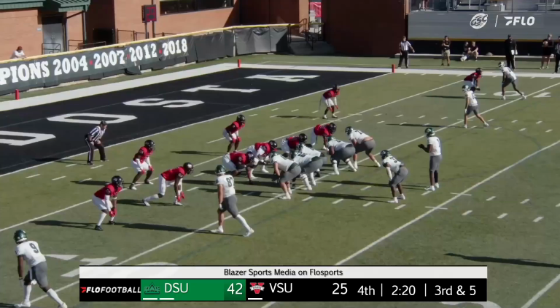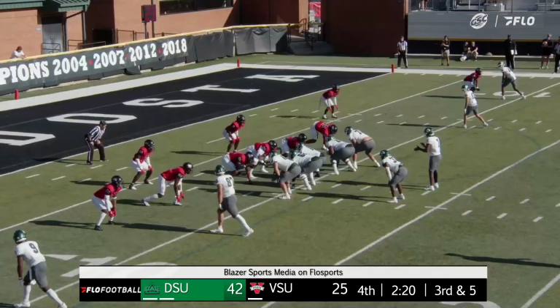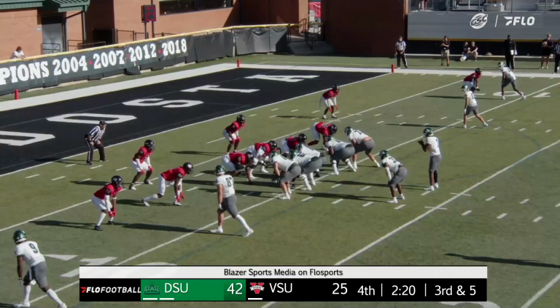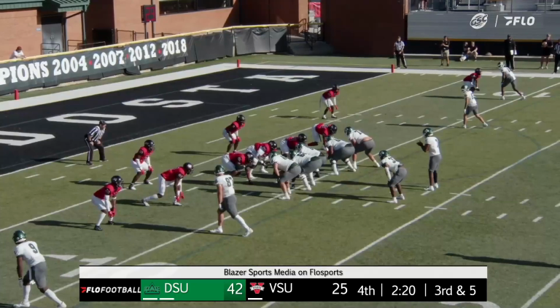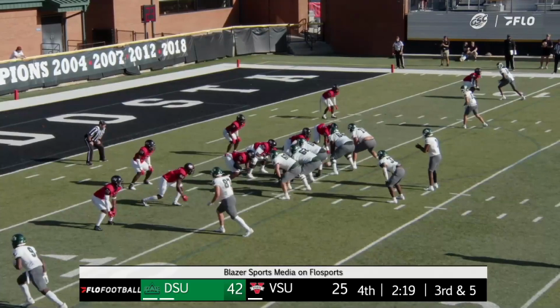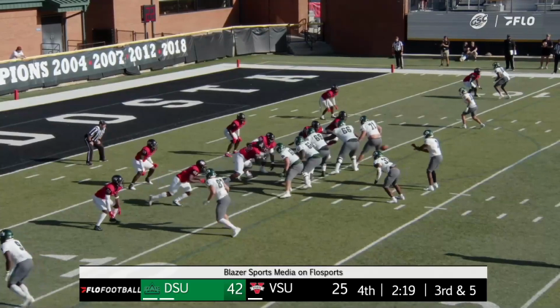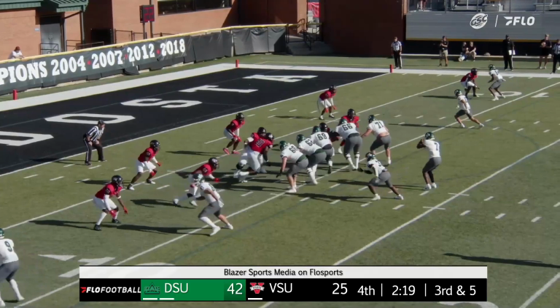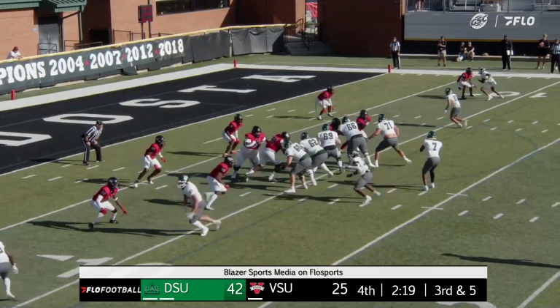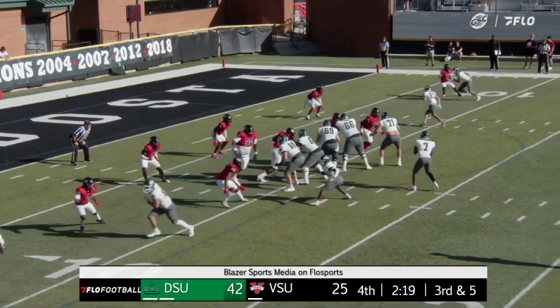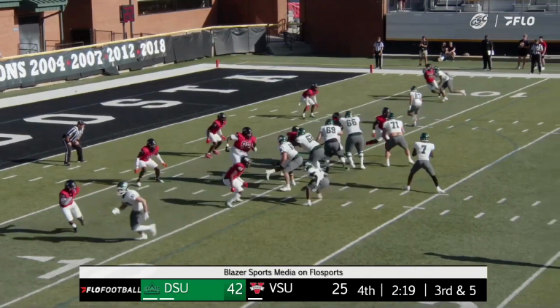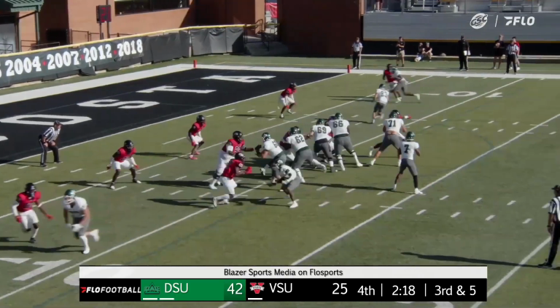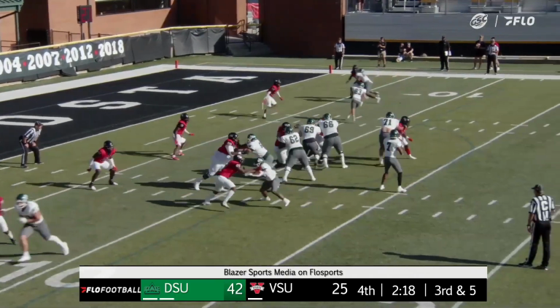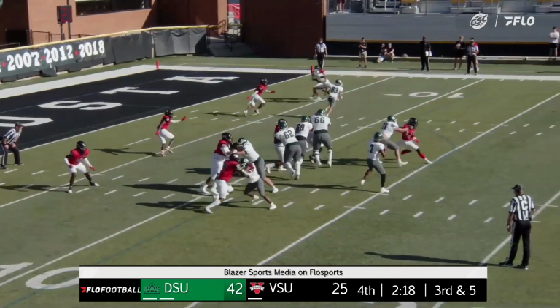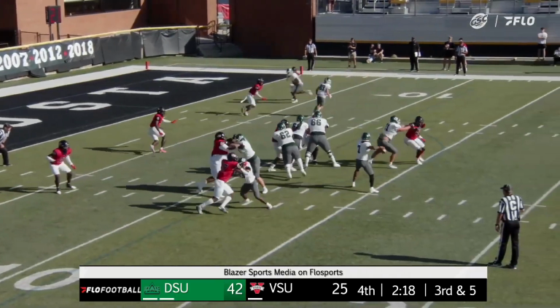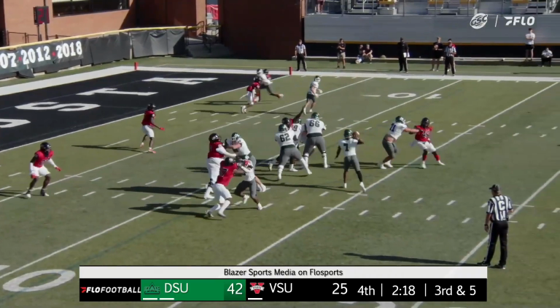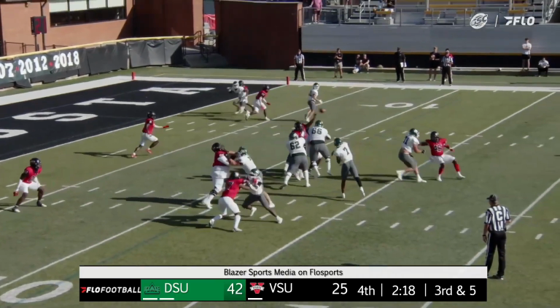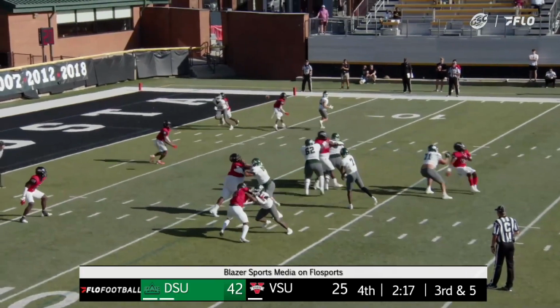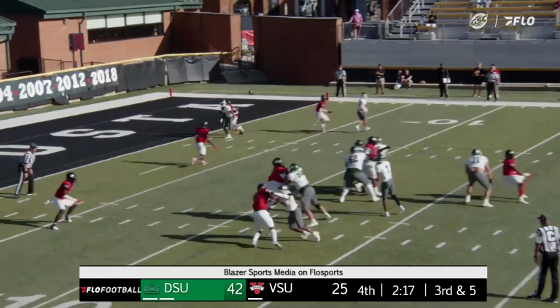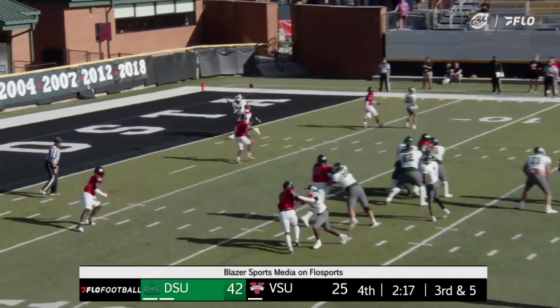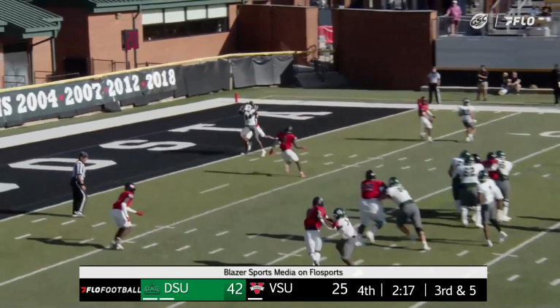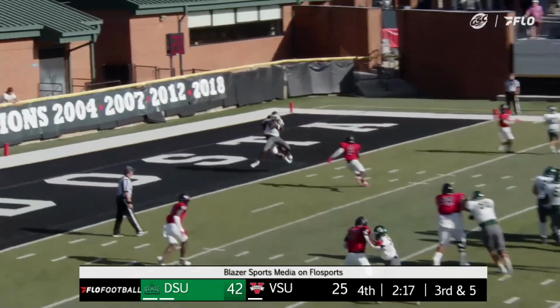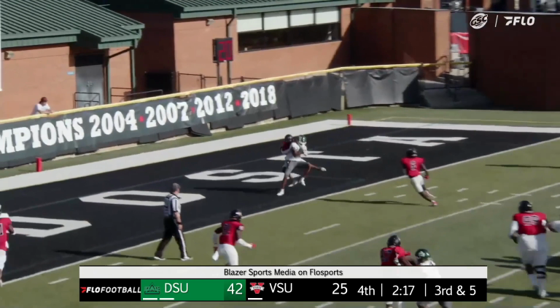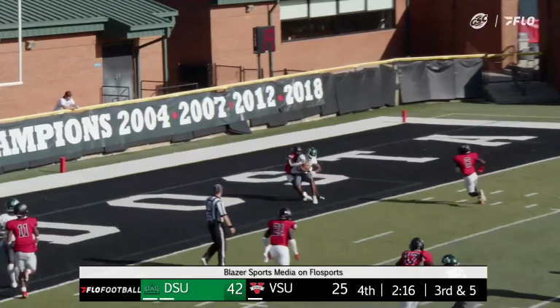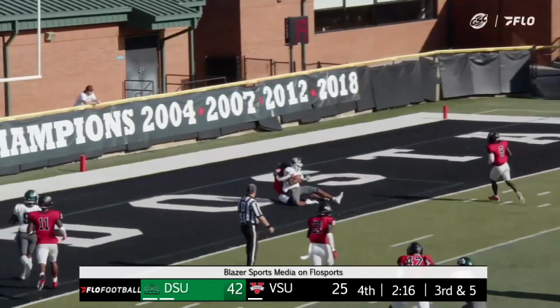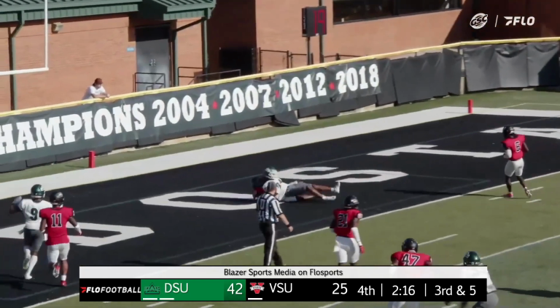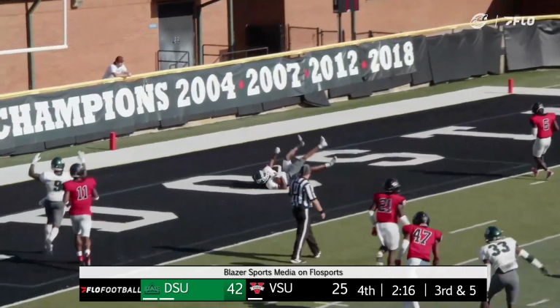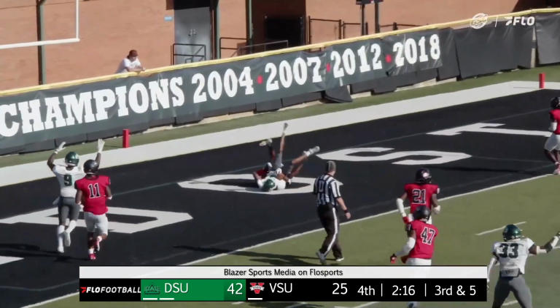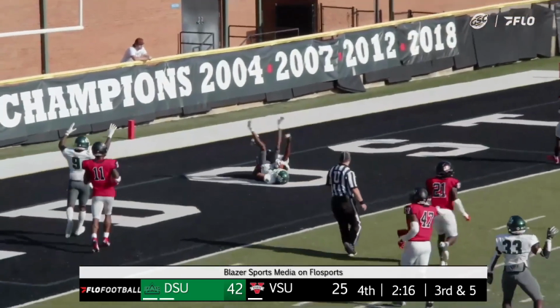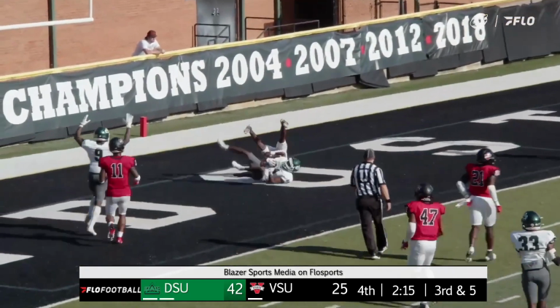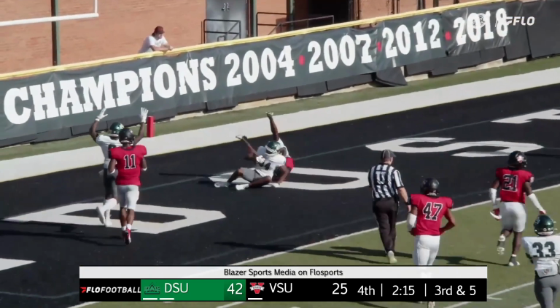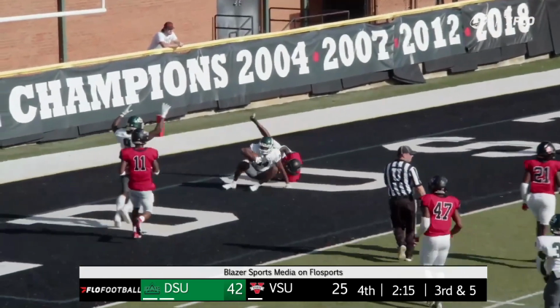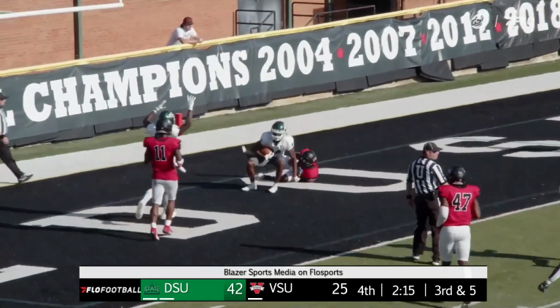Mississippi College. Shegog looking to throw the football — quick slant right there — he's got a man, touchdown.